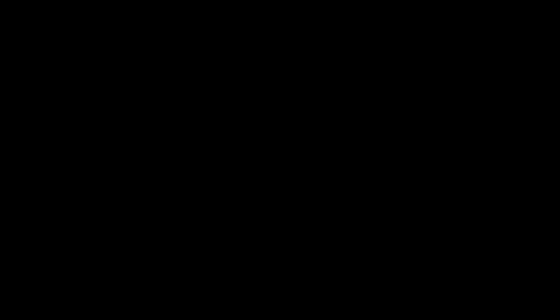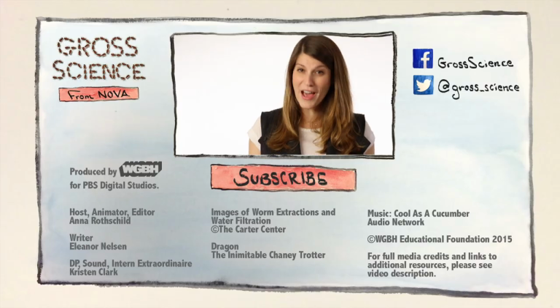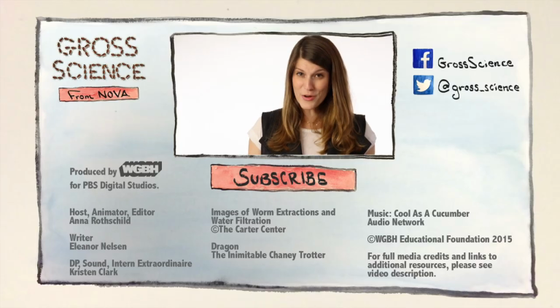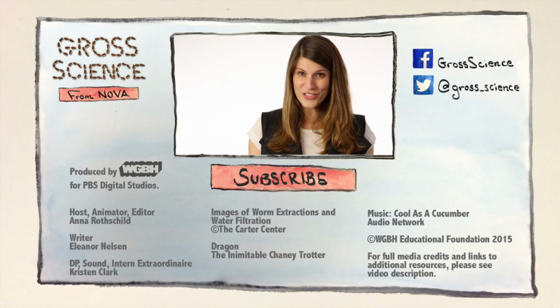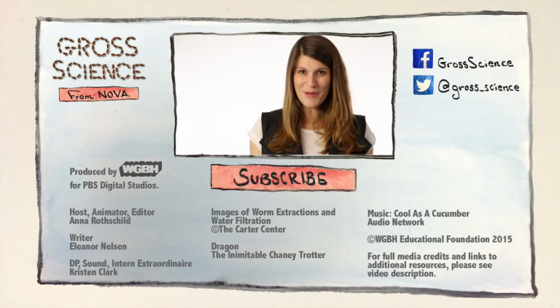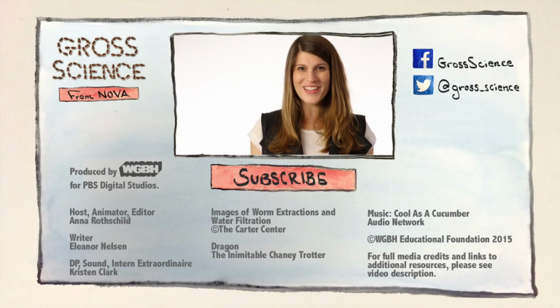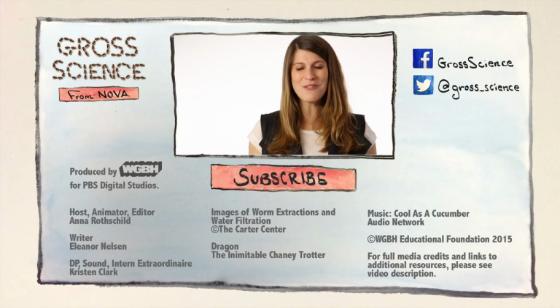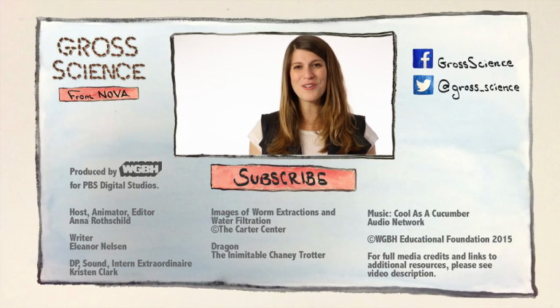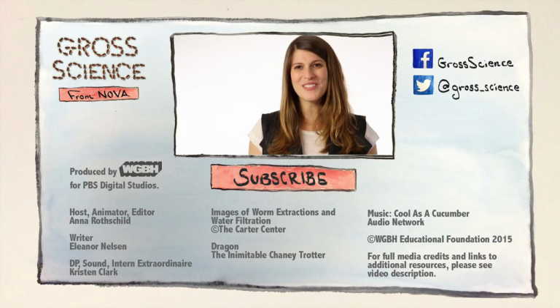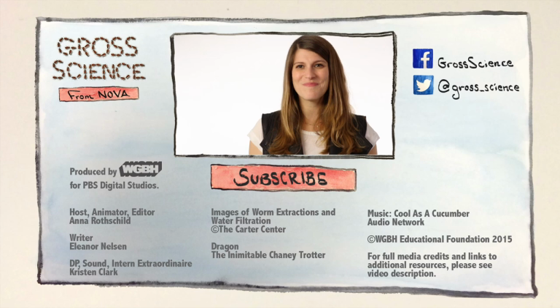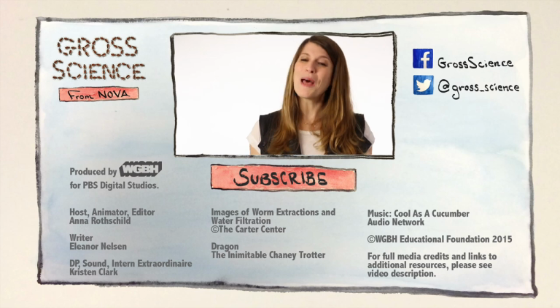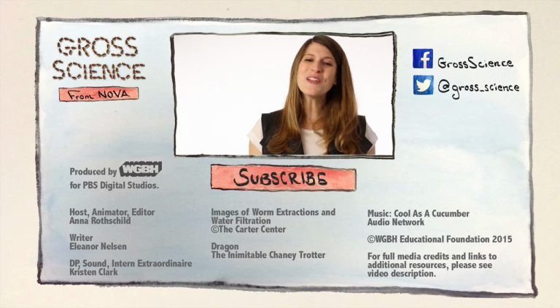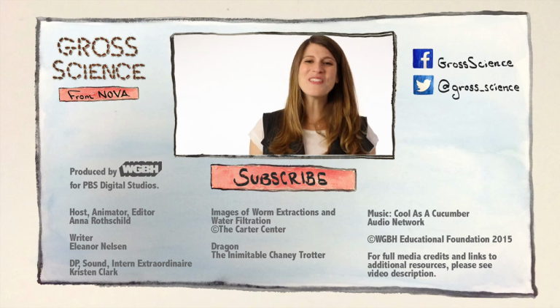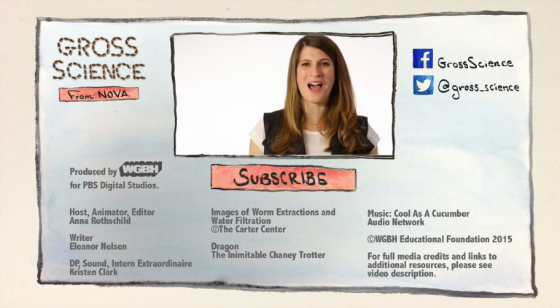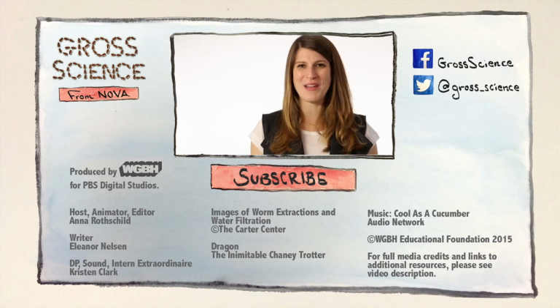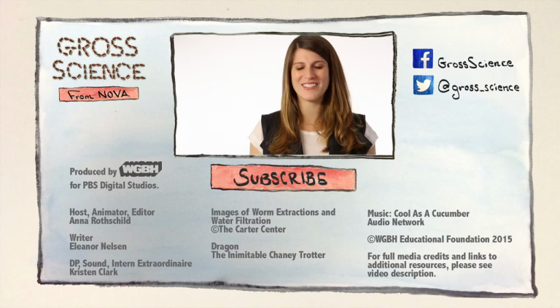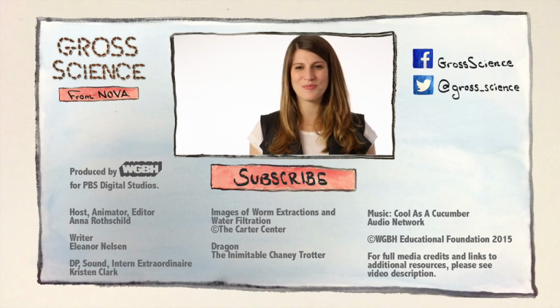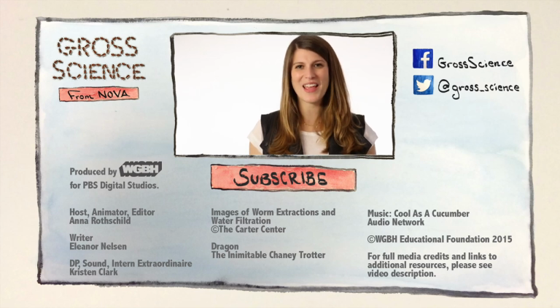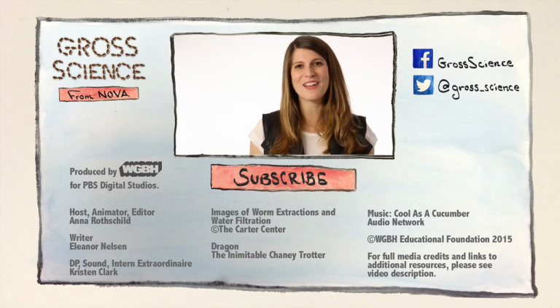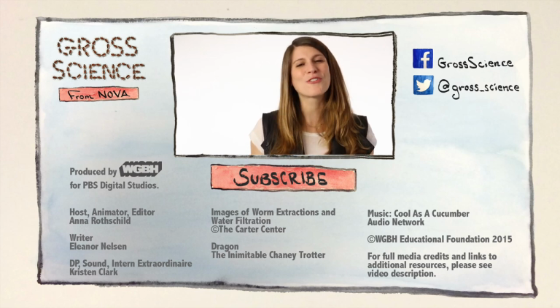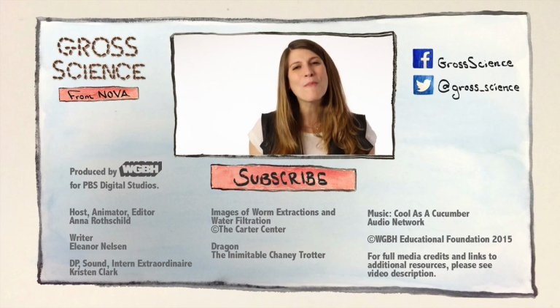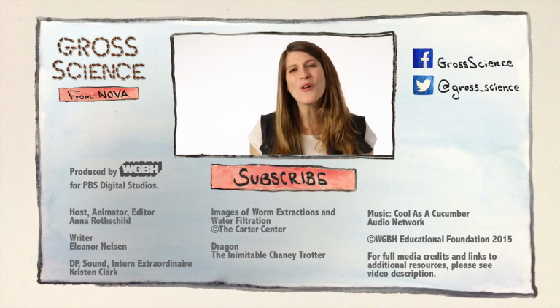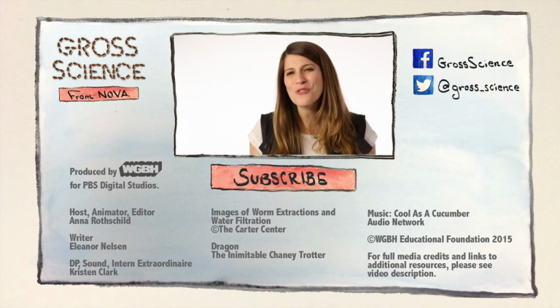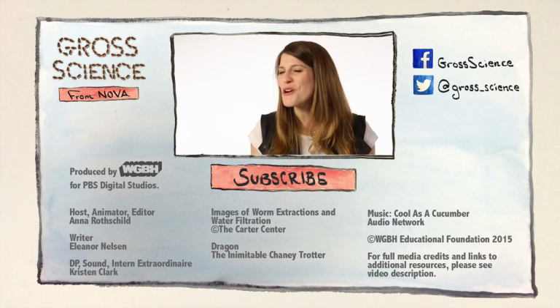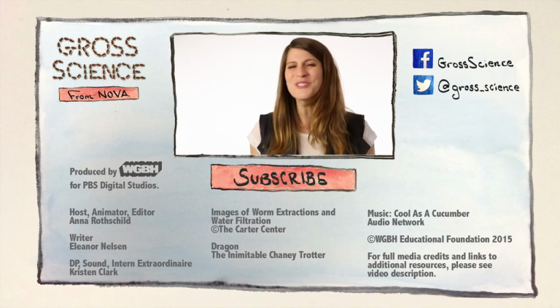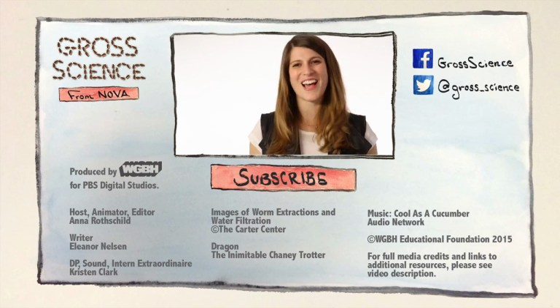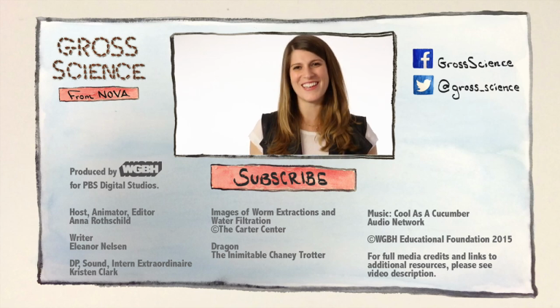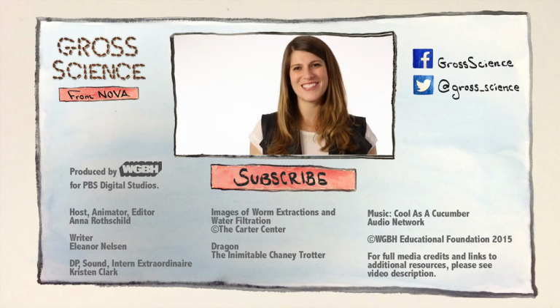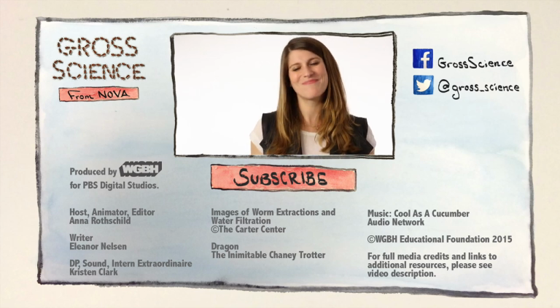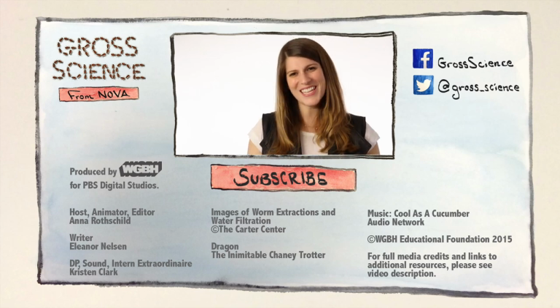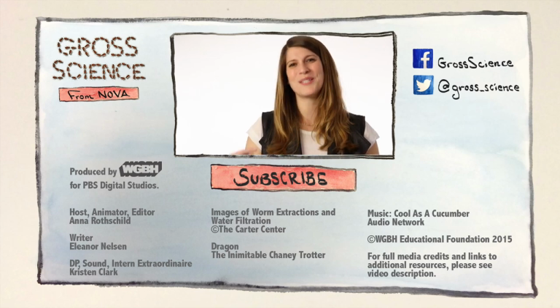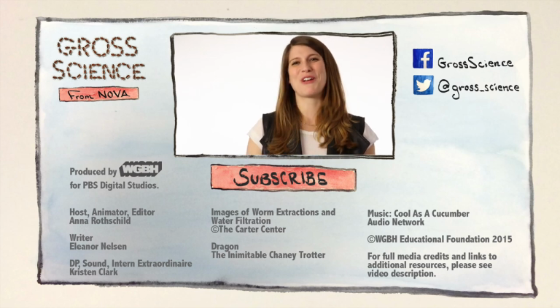Got a question about guinea worms? Let me know in the comments. And for more Gross Science, hit subscribe.